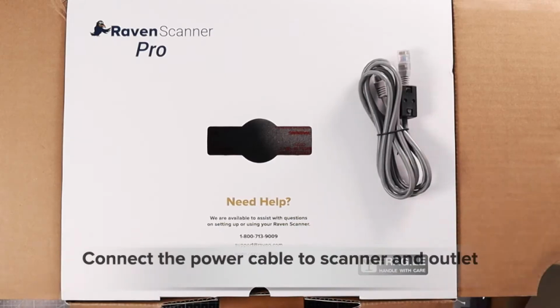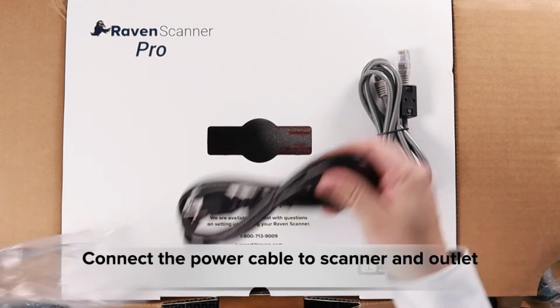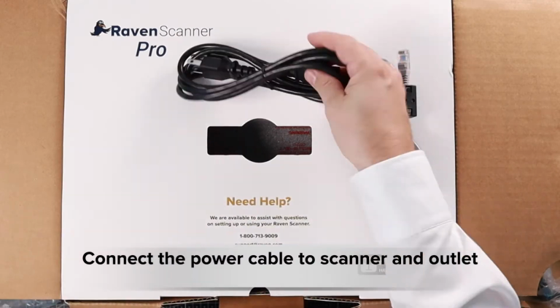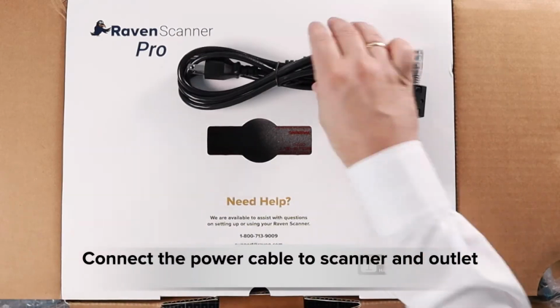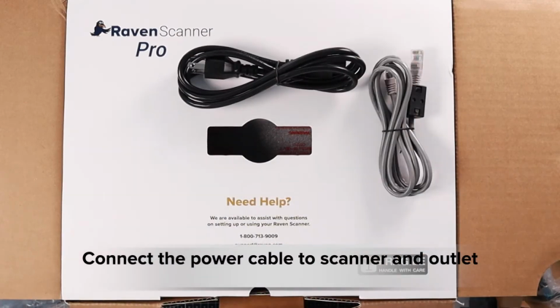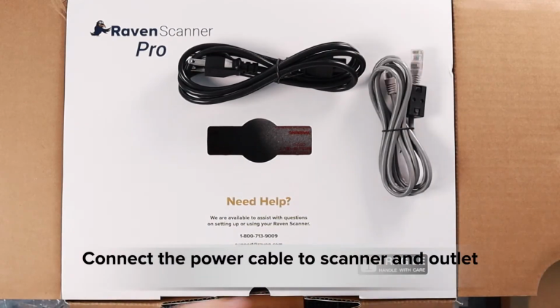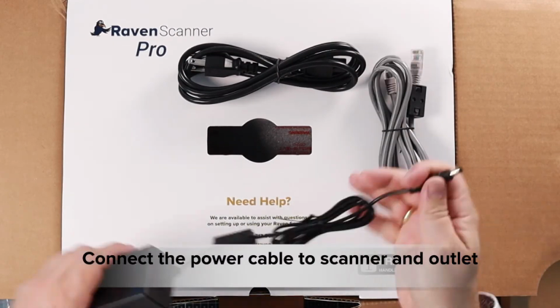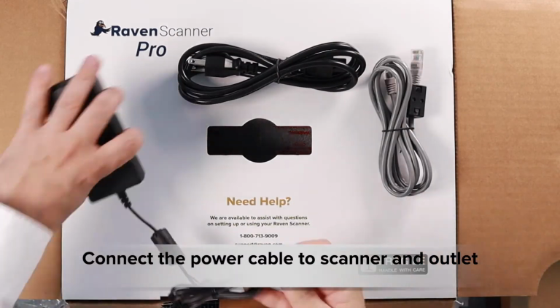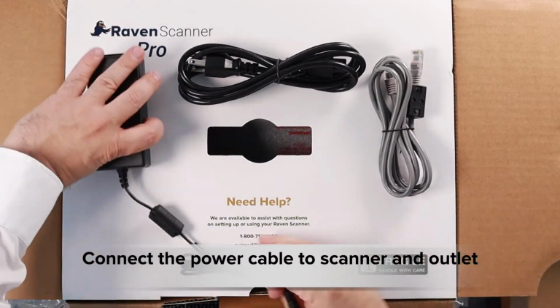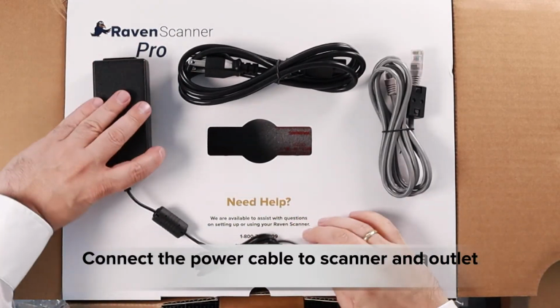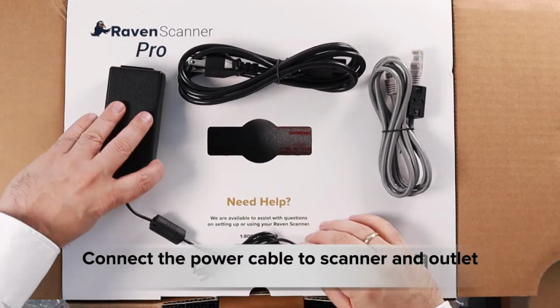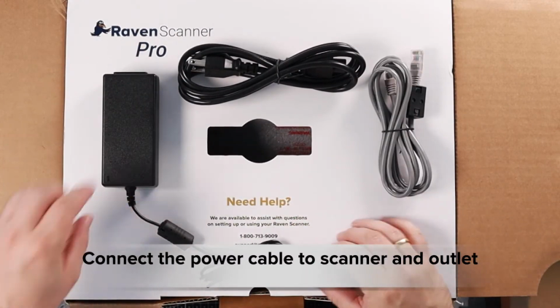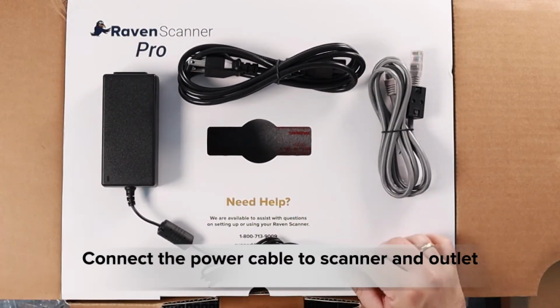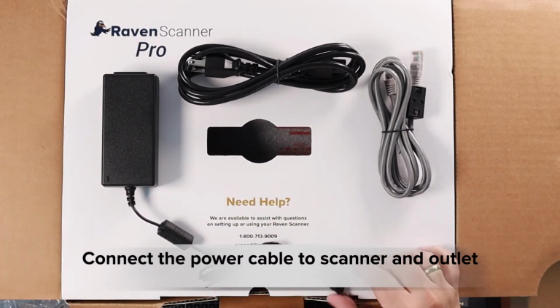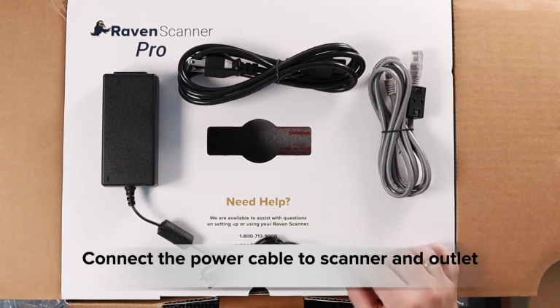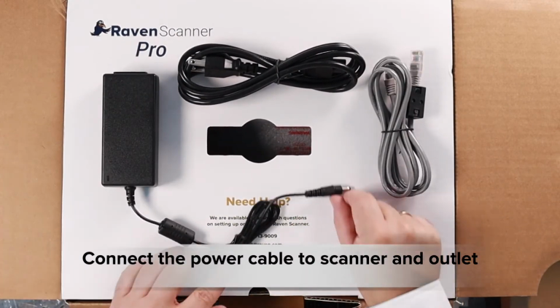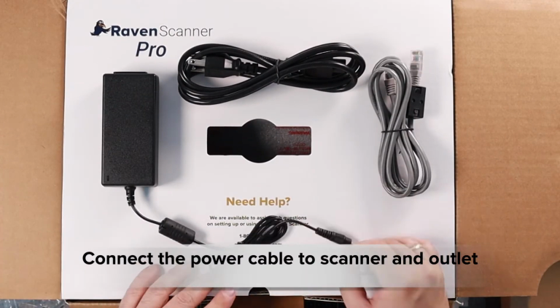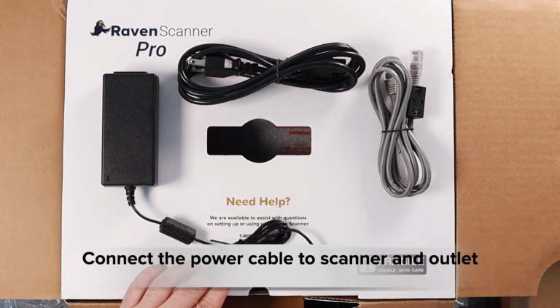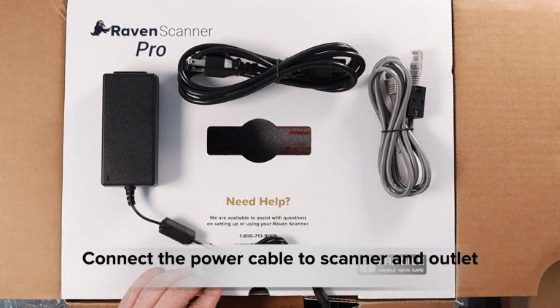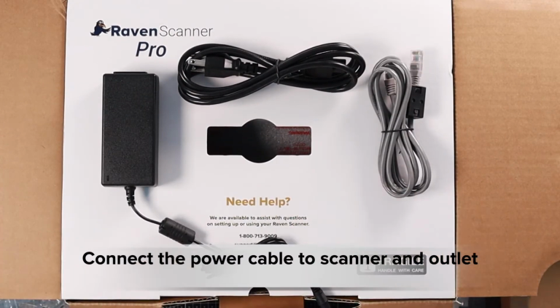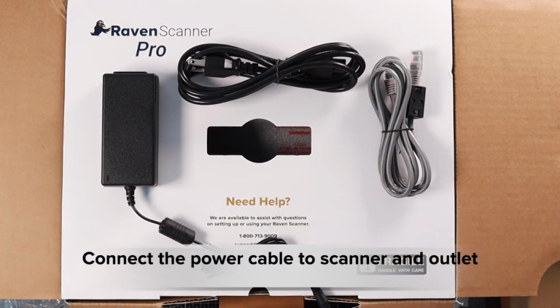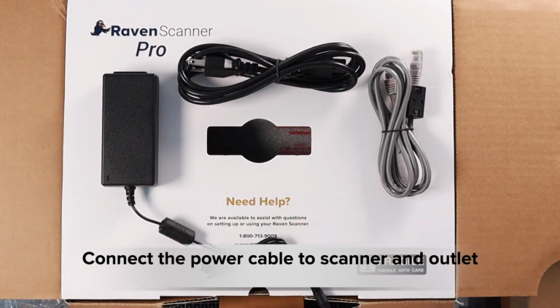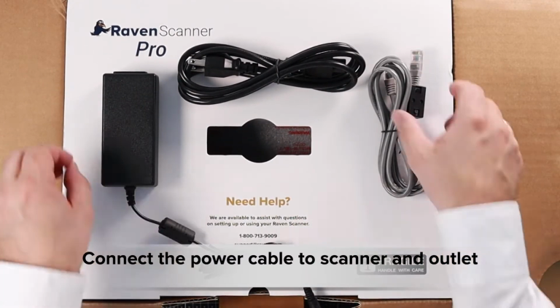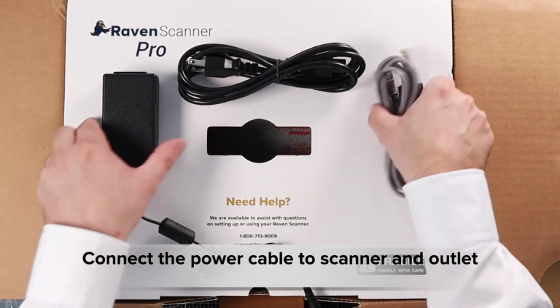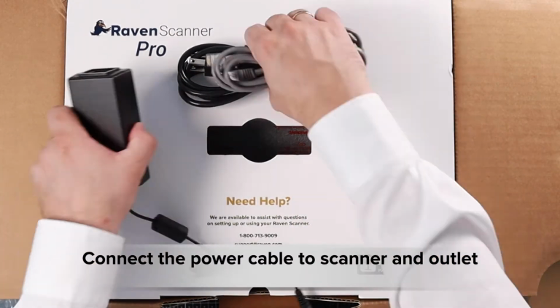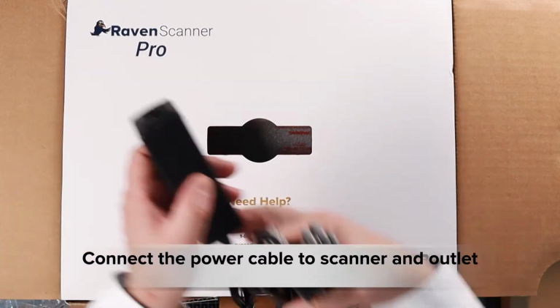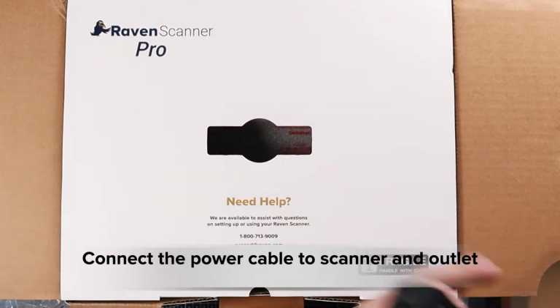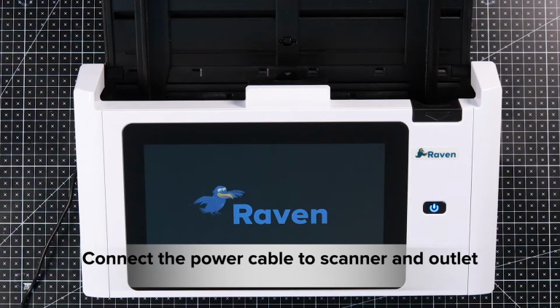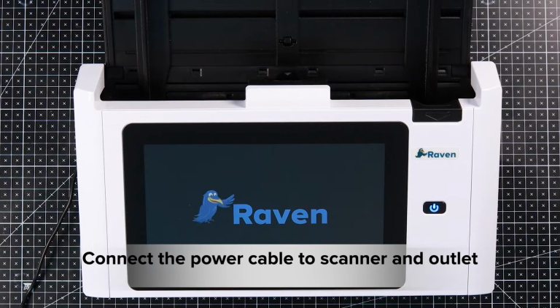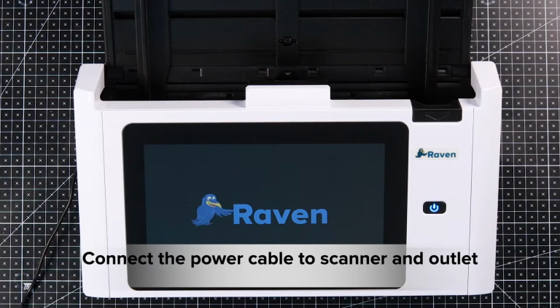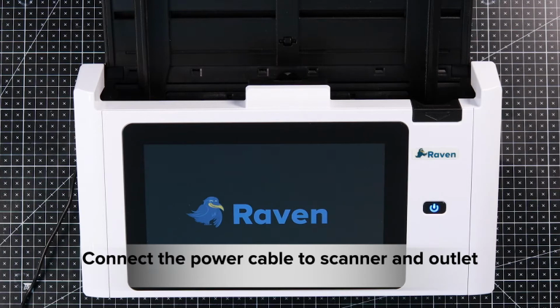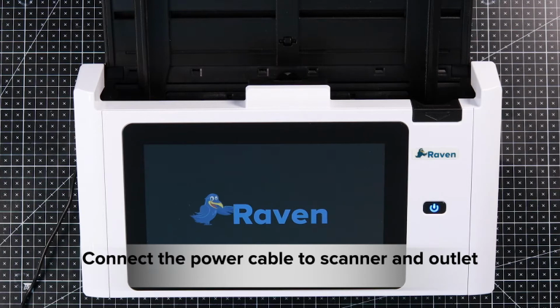Connect the power cable to the AC adapter, then plug into the back of the scanner and into a power outlet.